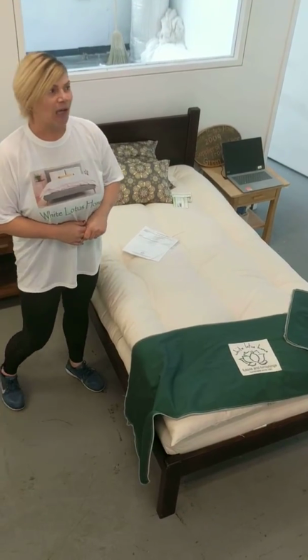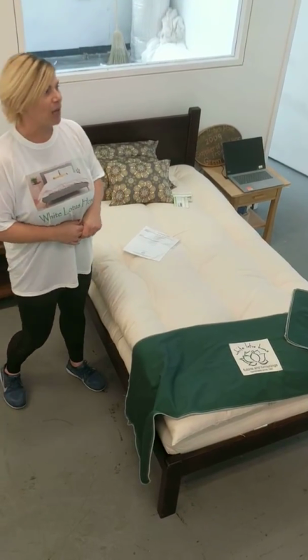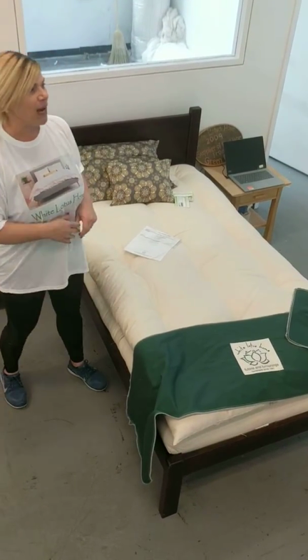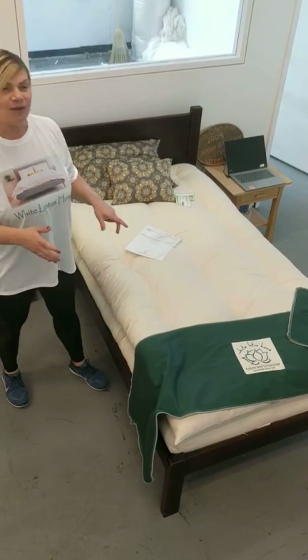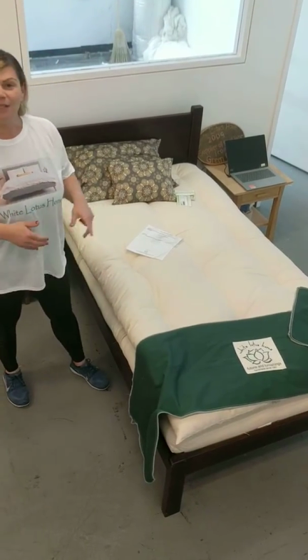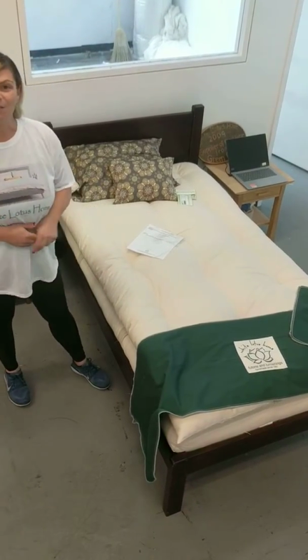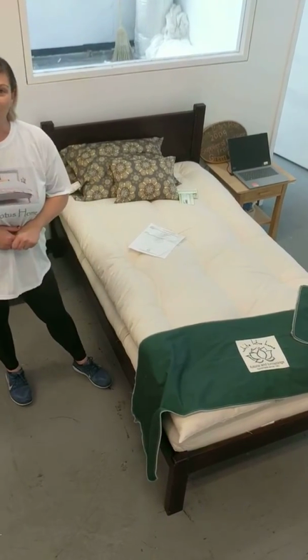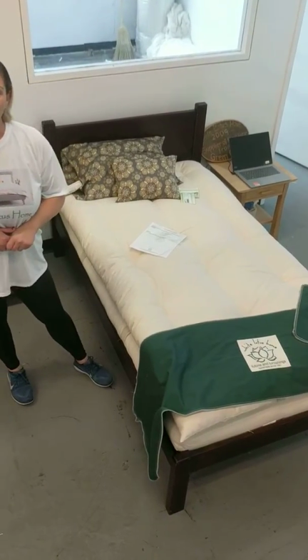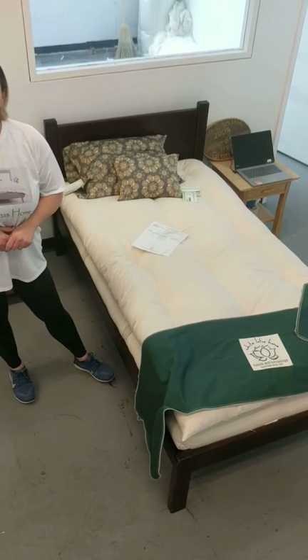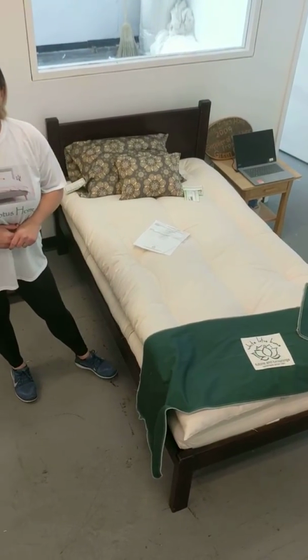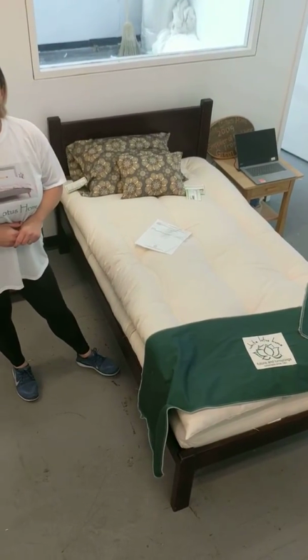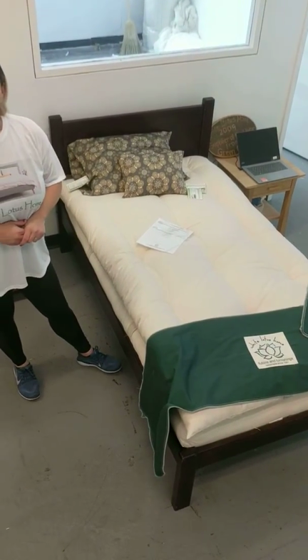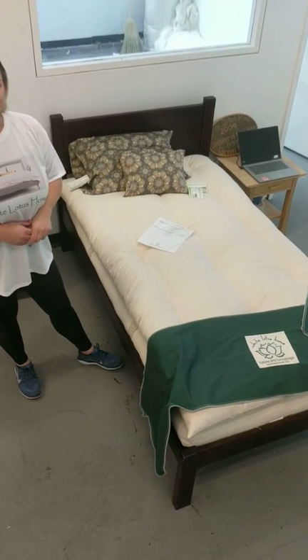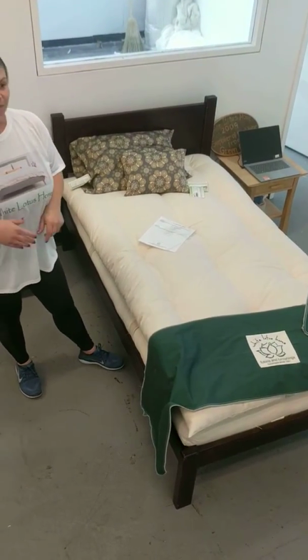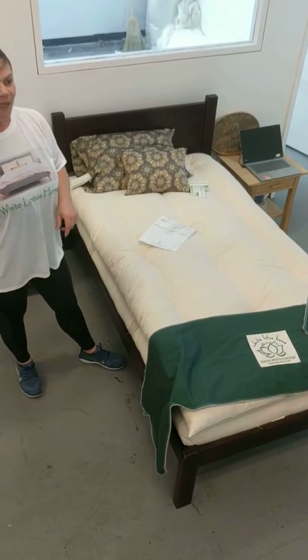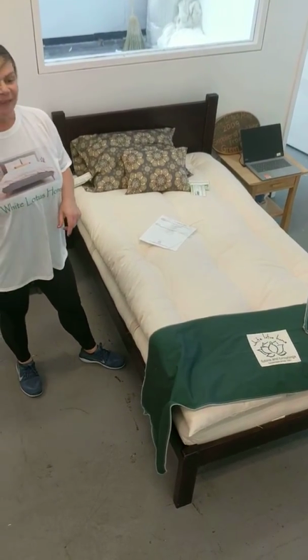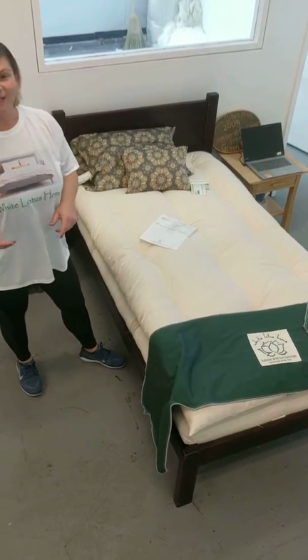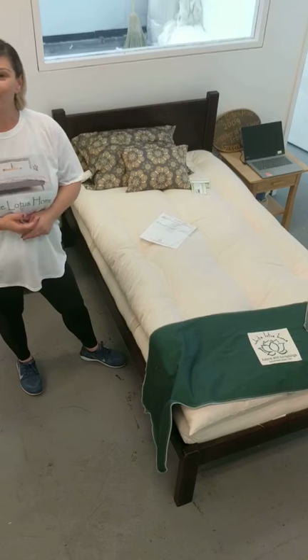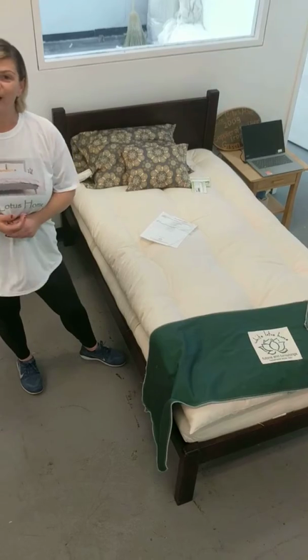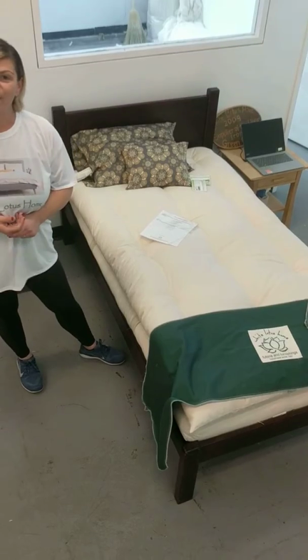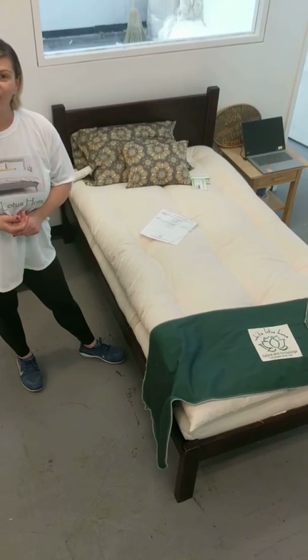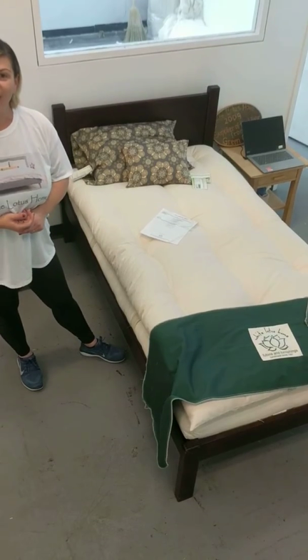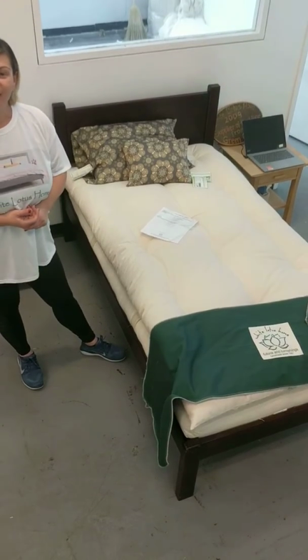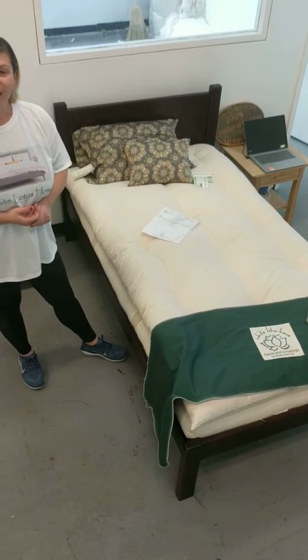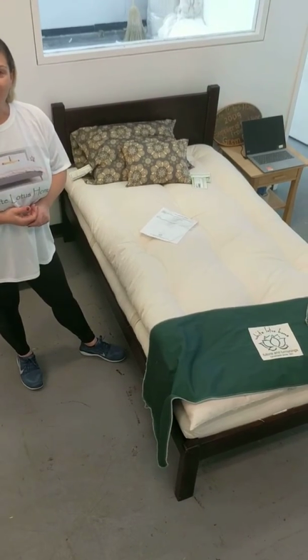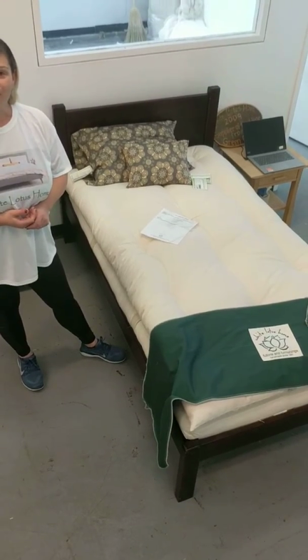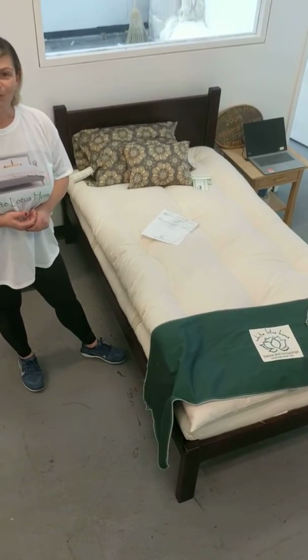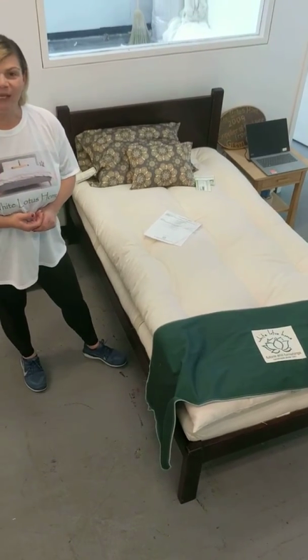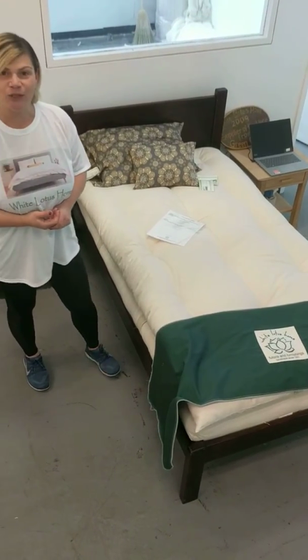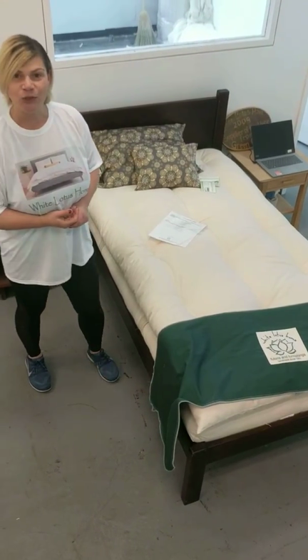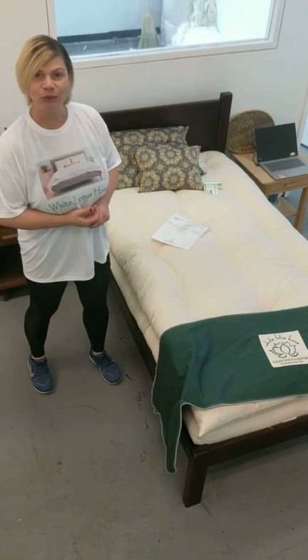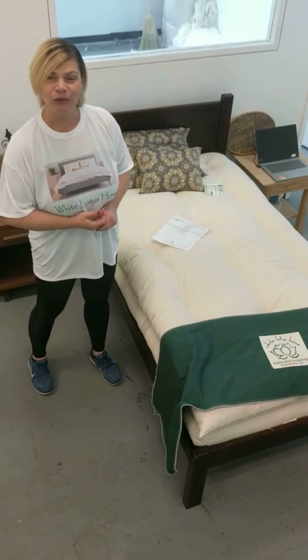Thanks for stopping by and we'll see you again soon. You can visit us at WhiteLotusHome.com.